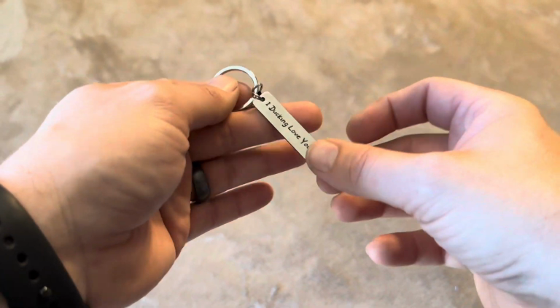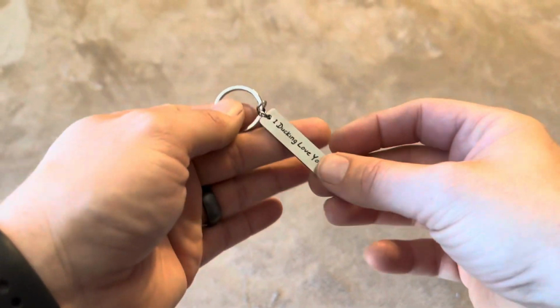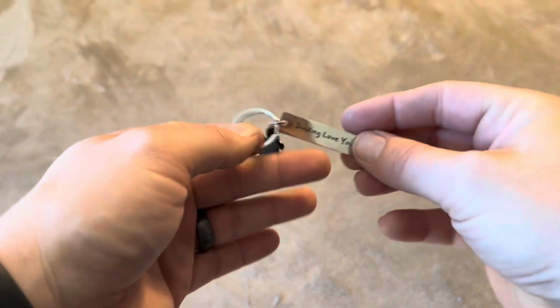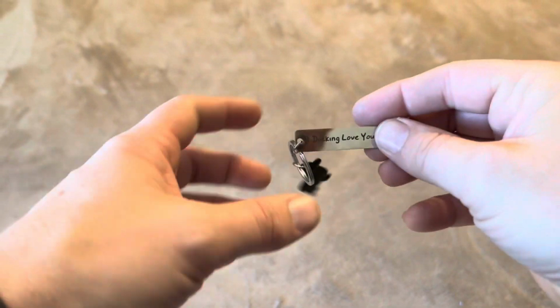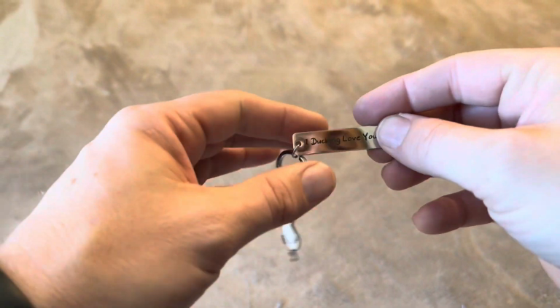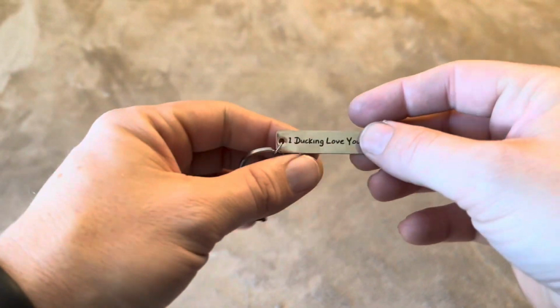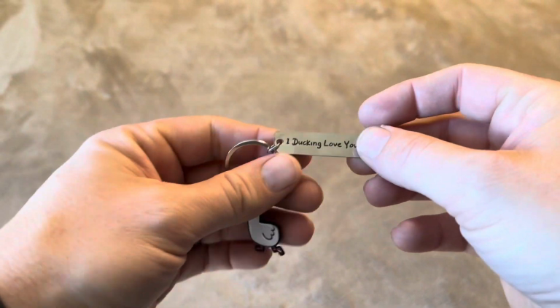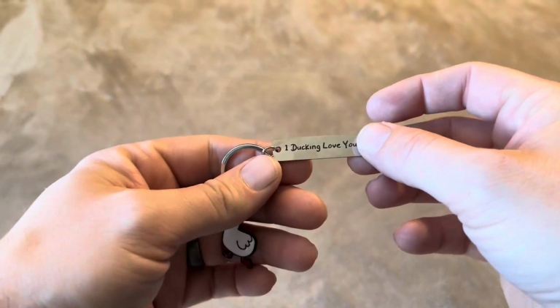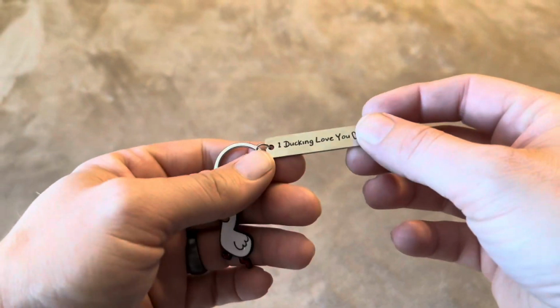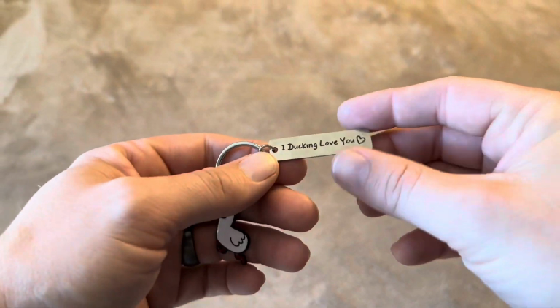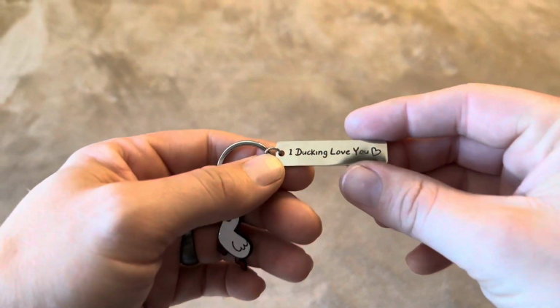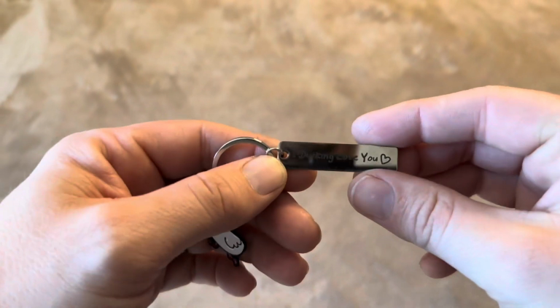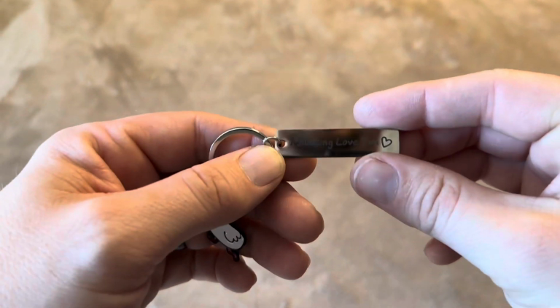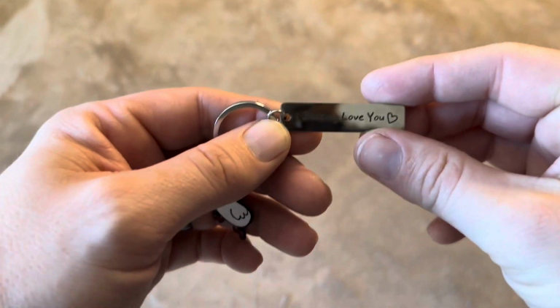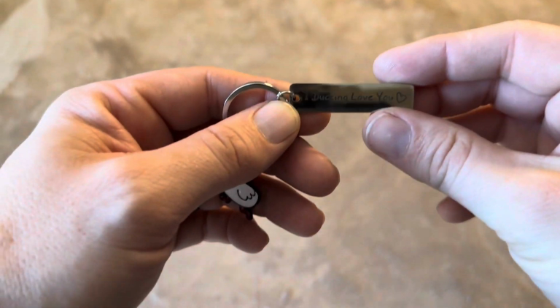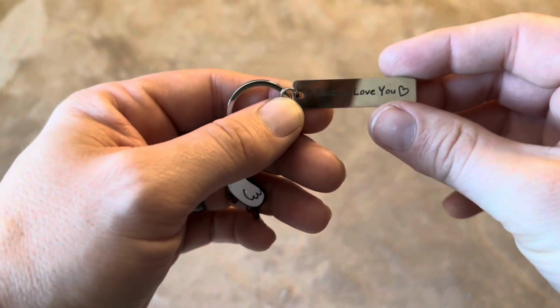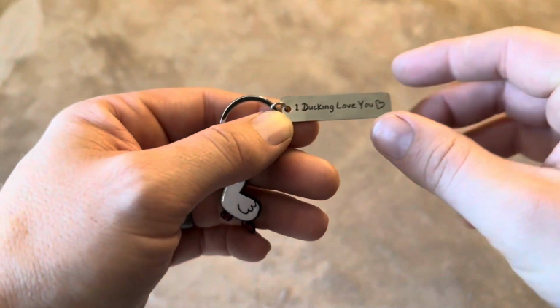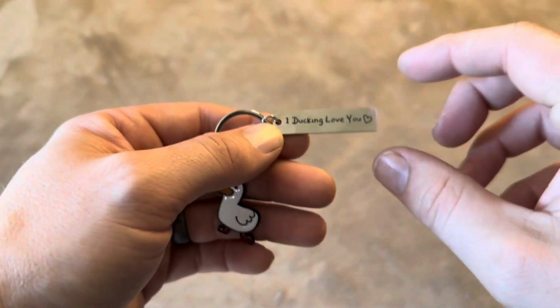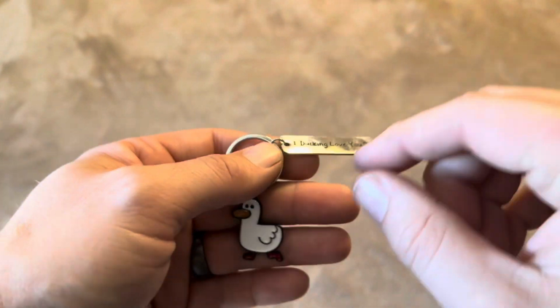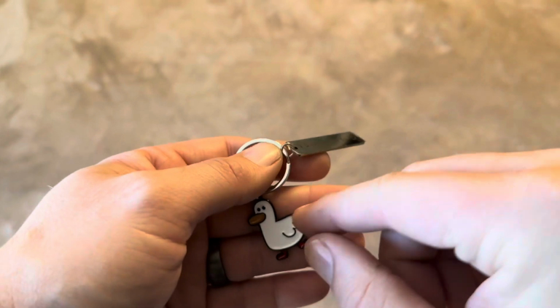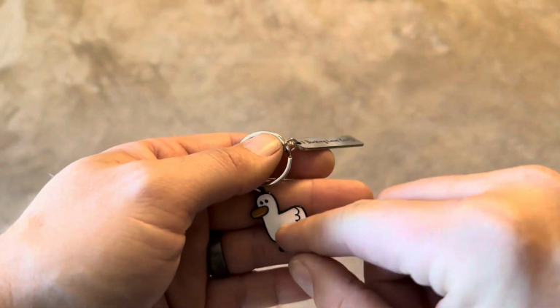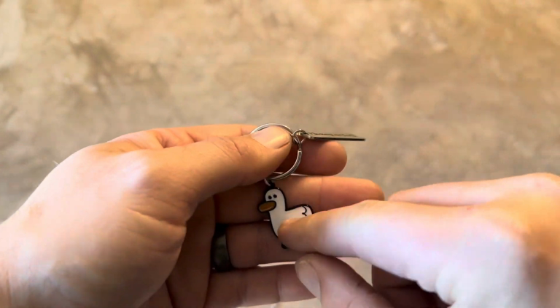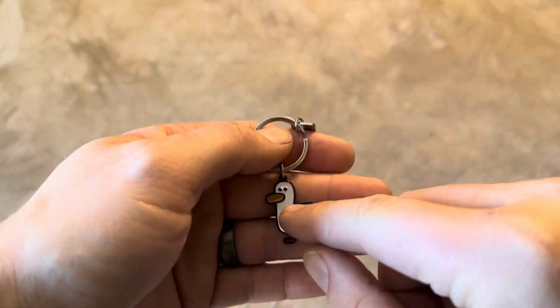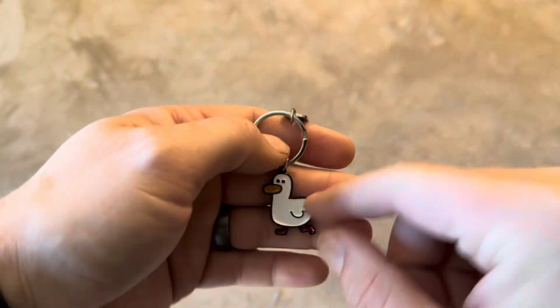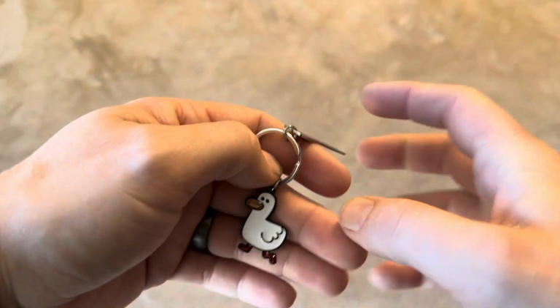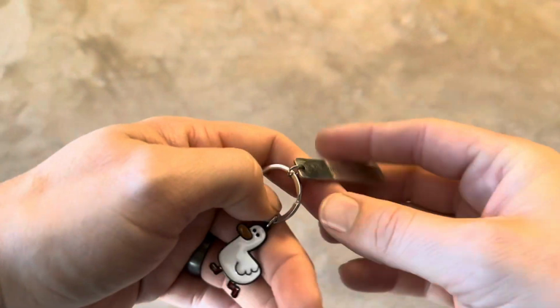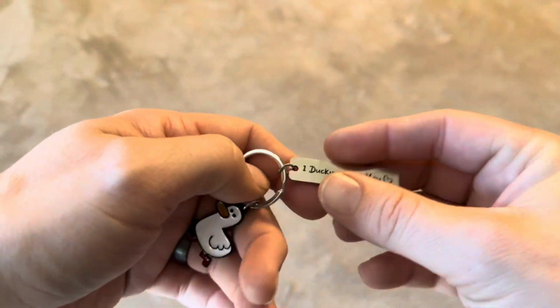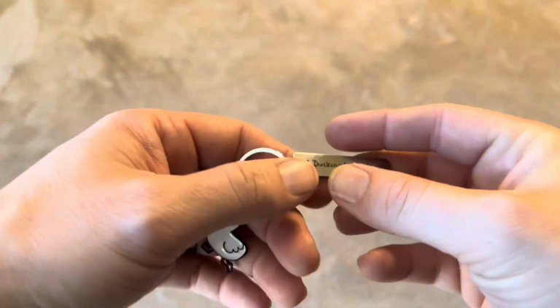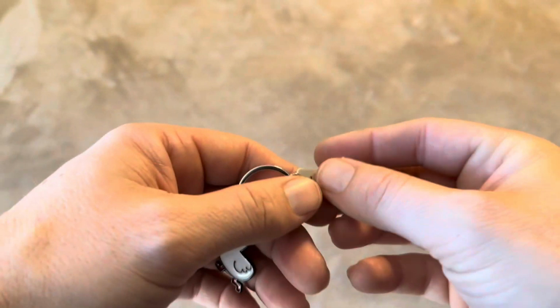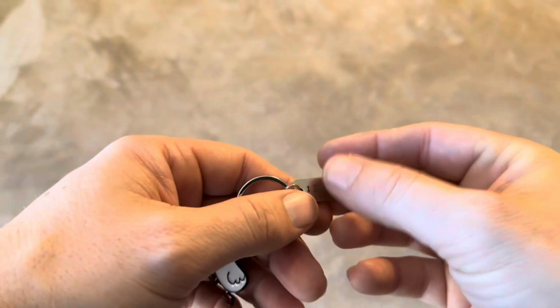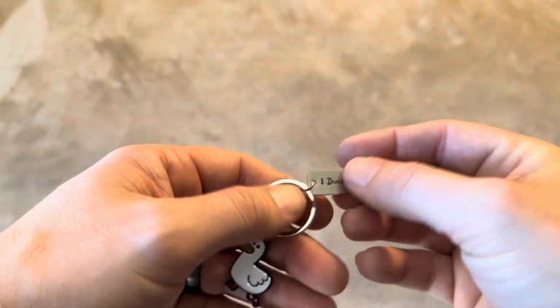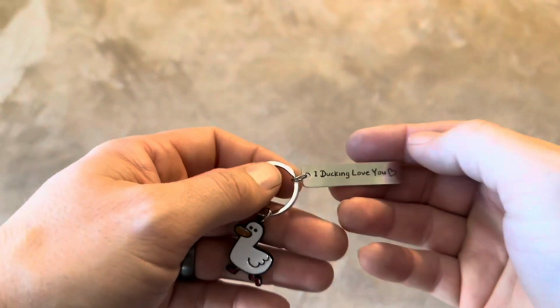And it has a little phrase on it that says, 'I ducking love you.' So you obviously have the duck and then that phrase.